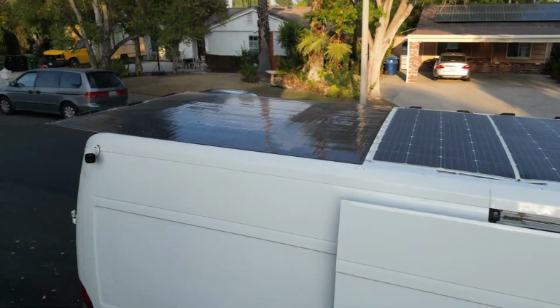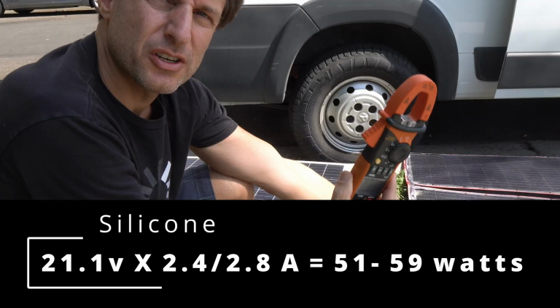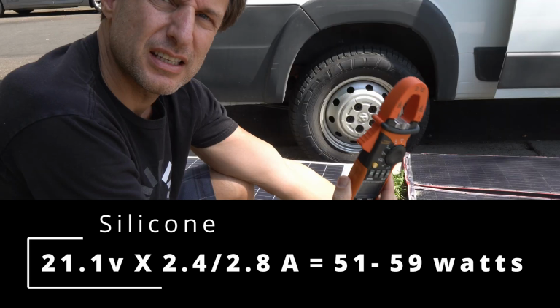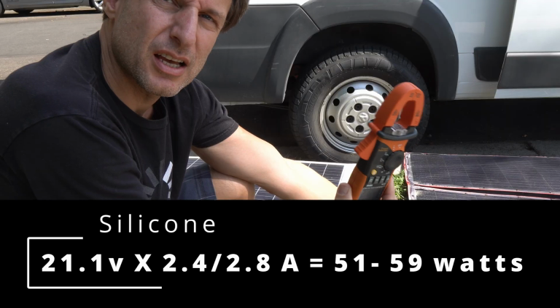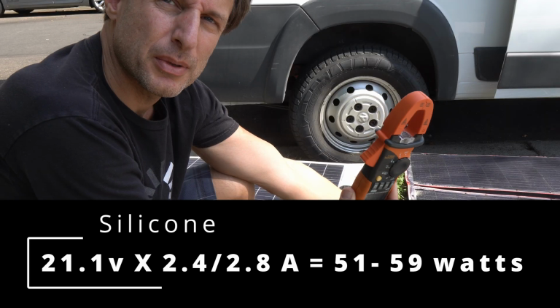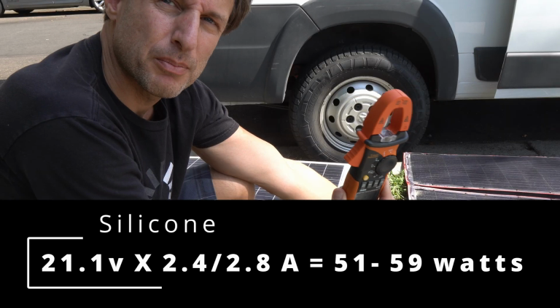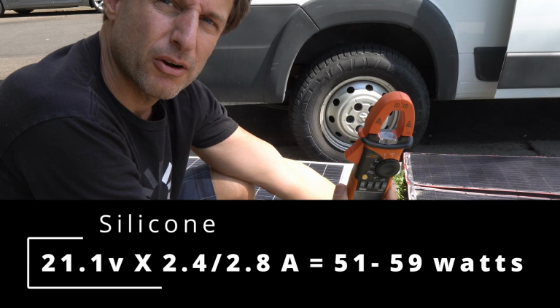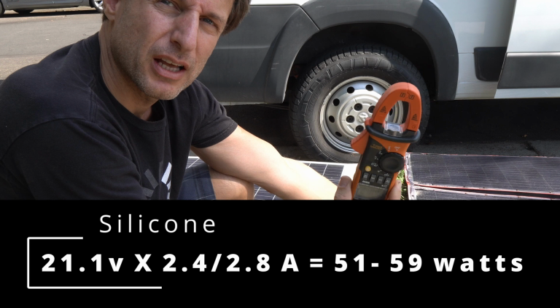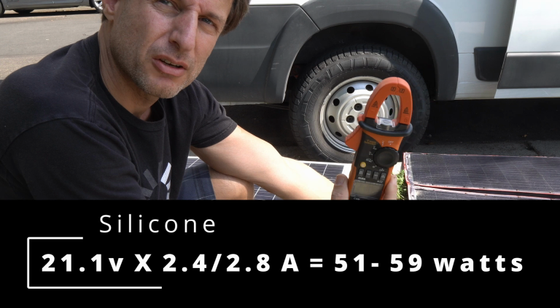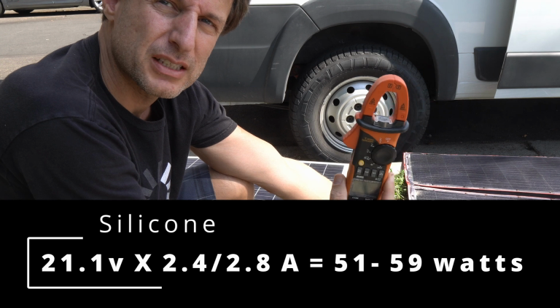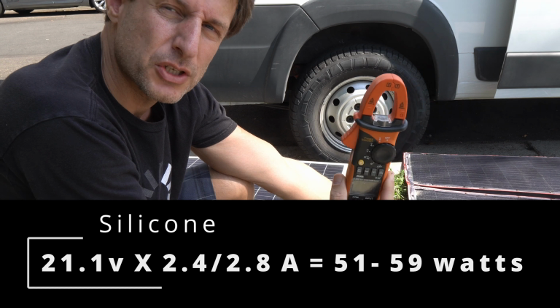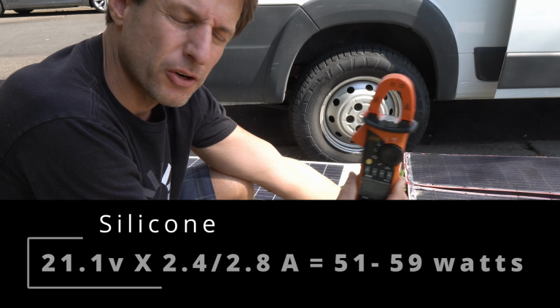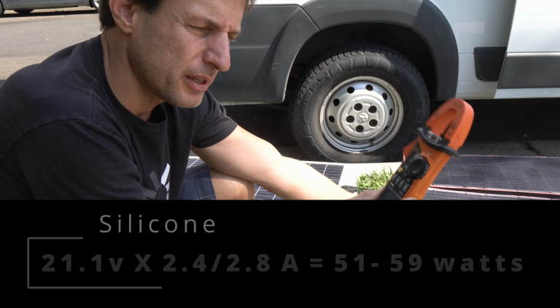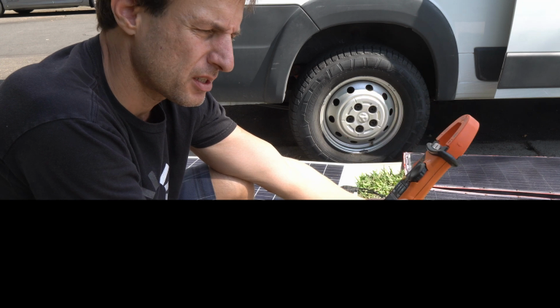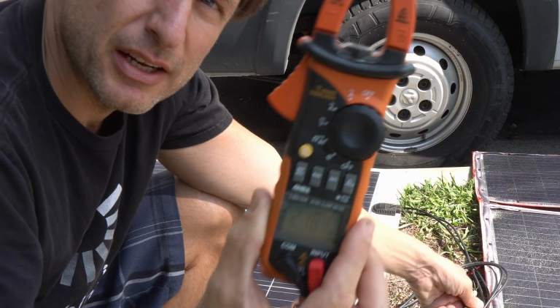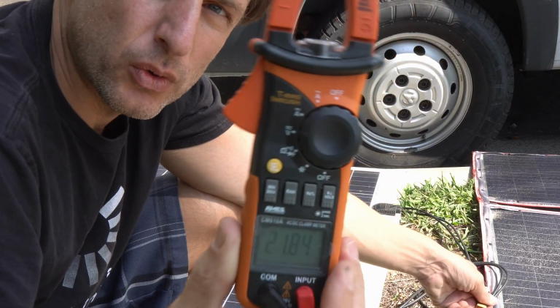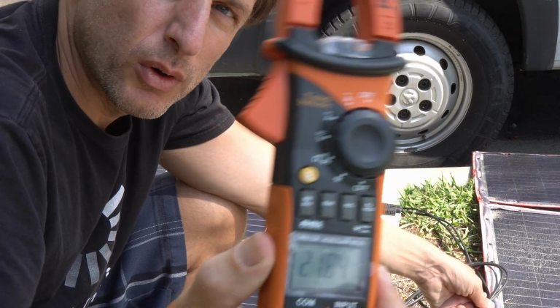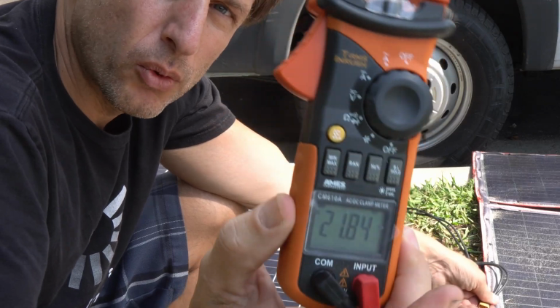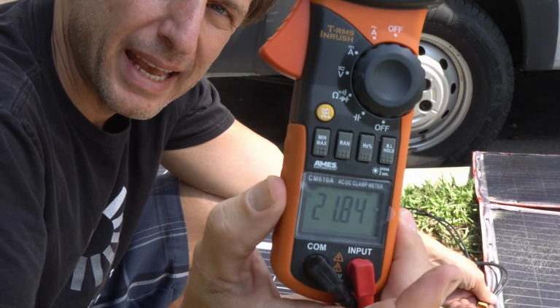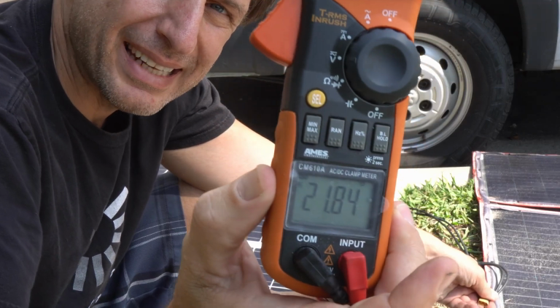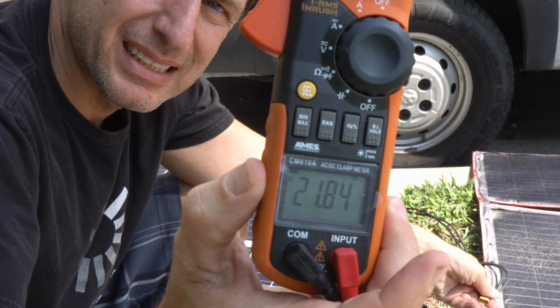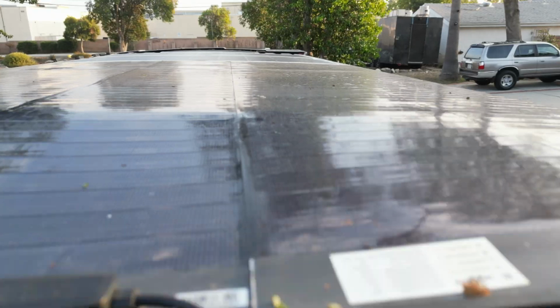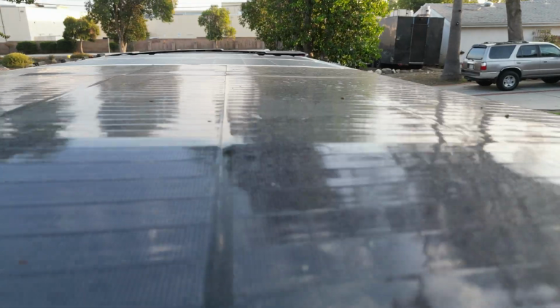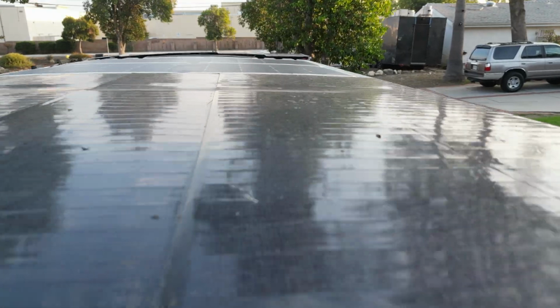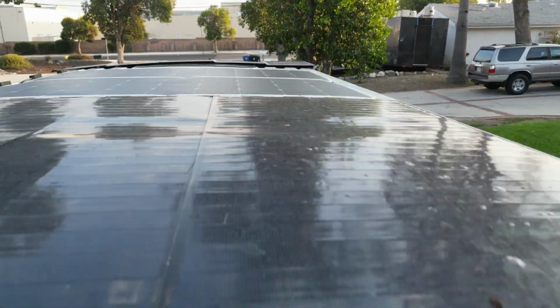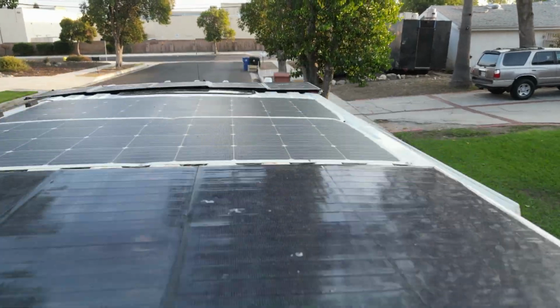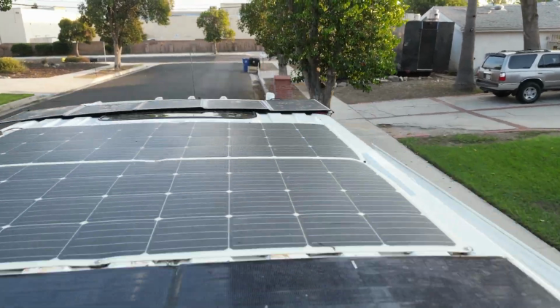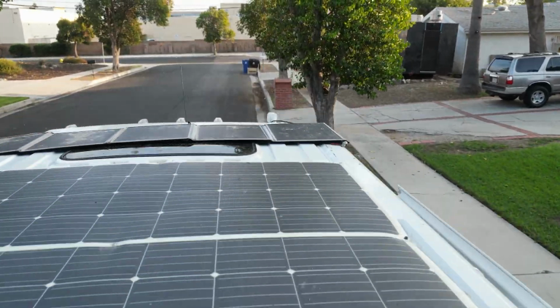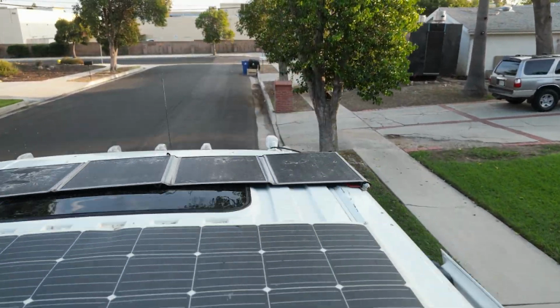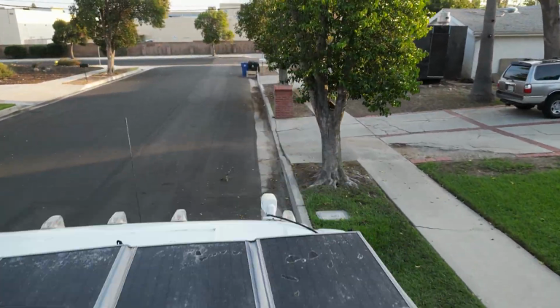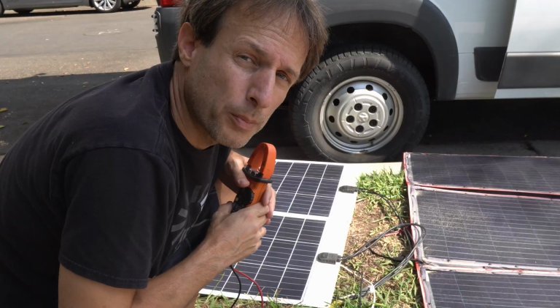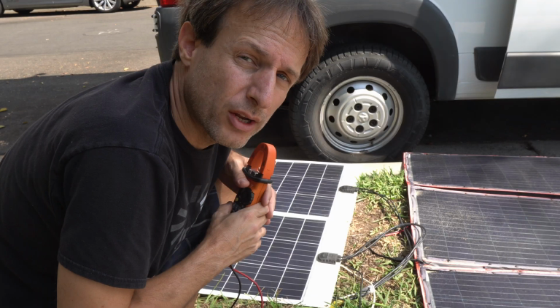I just hooked these up in parallel because I was curious — getting 21.8. Let's check the portable panel.